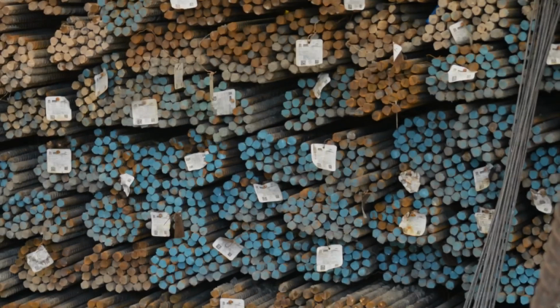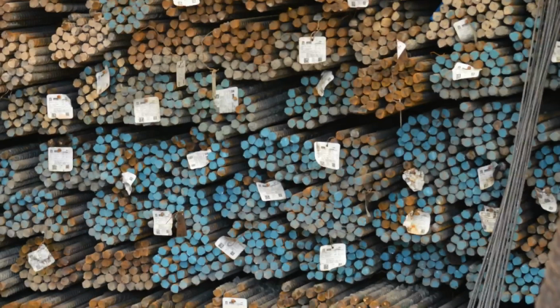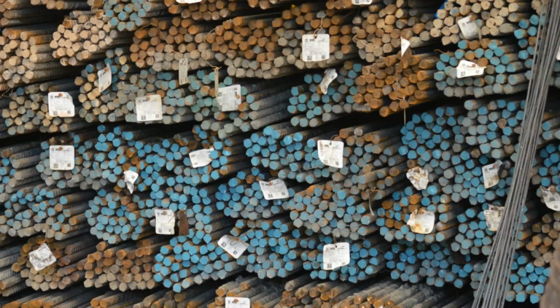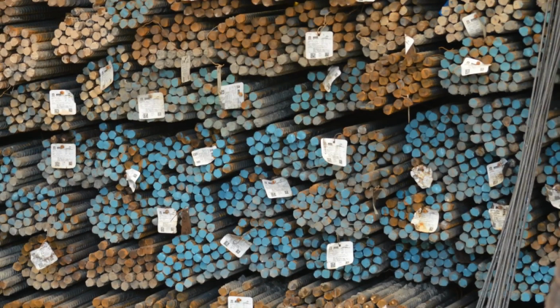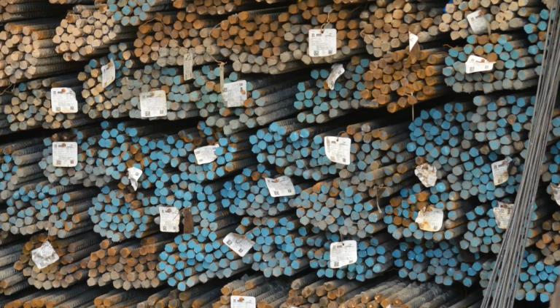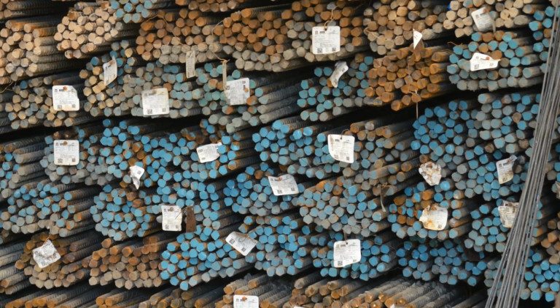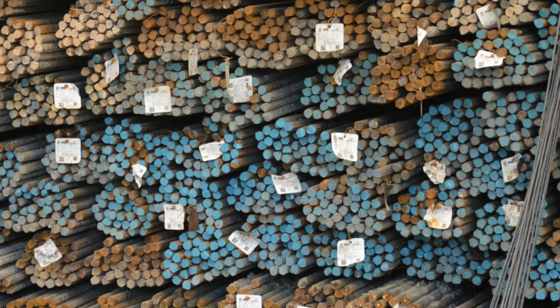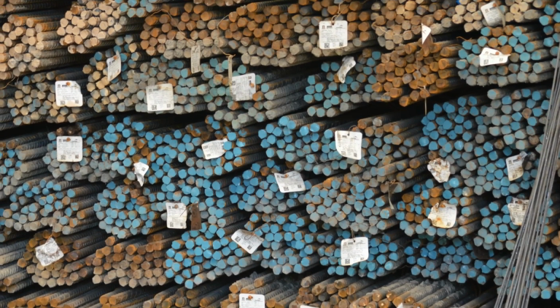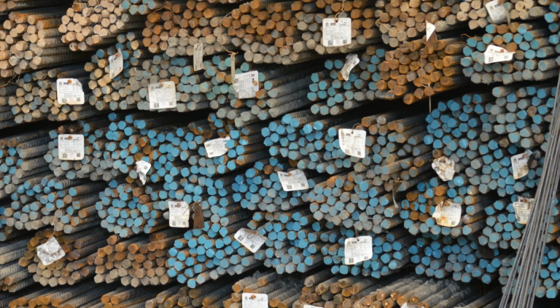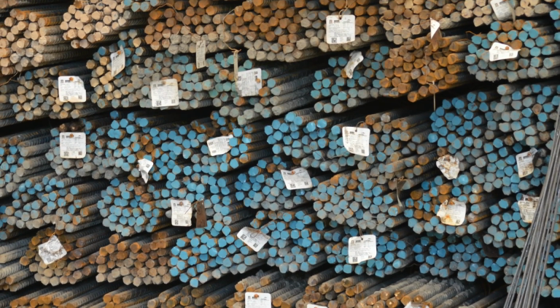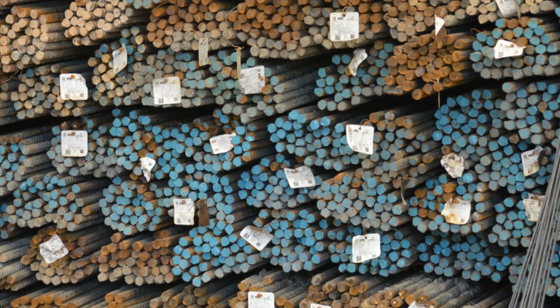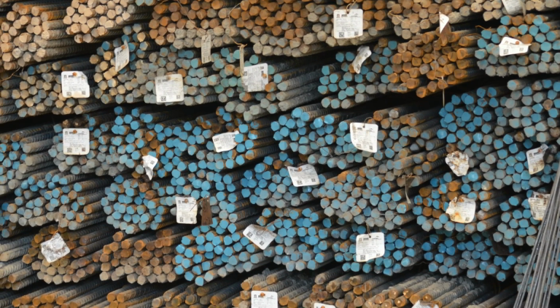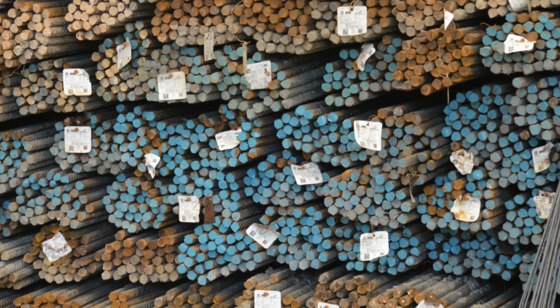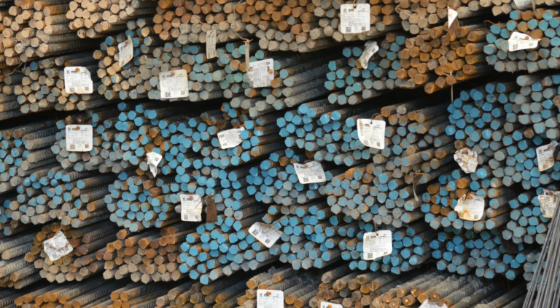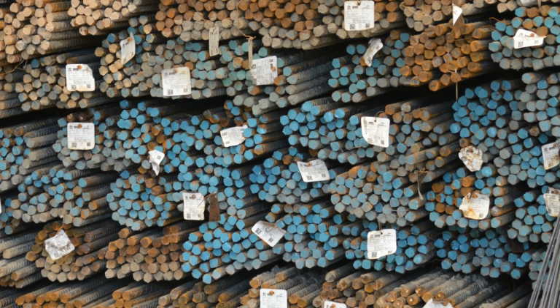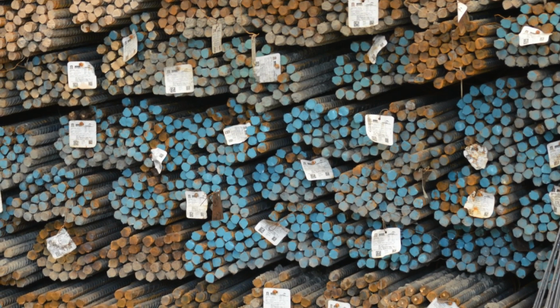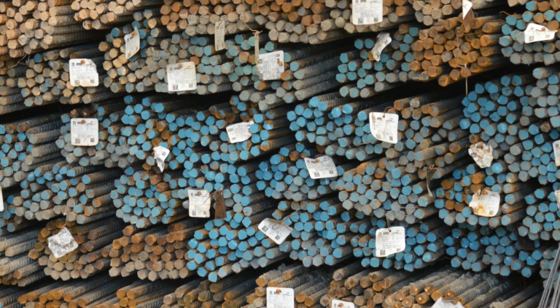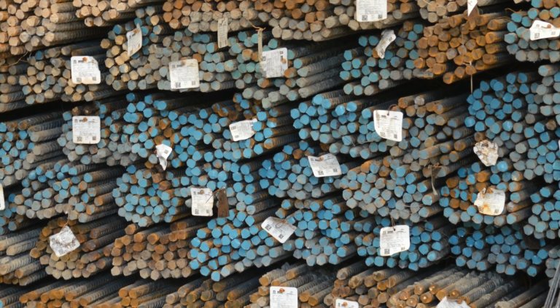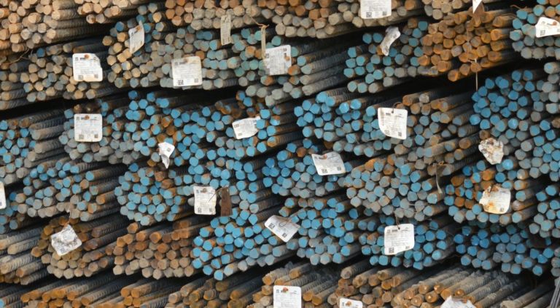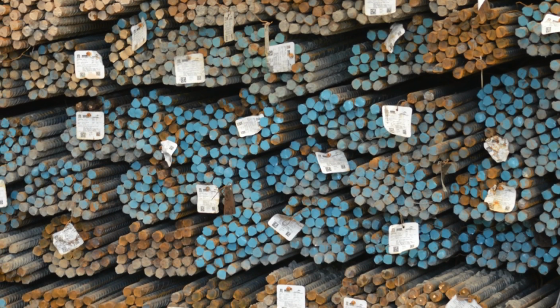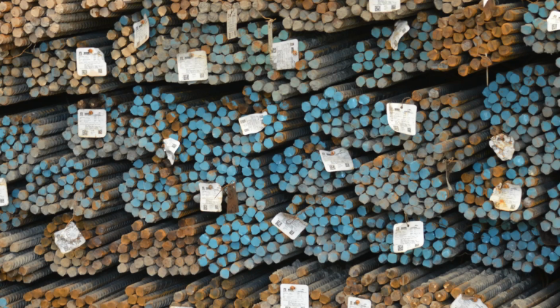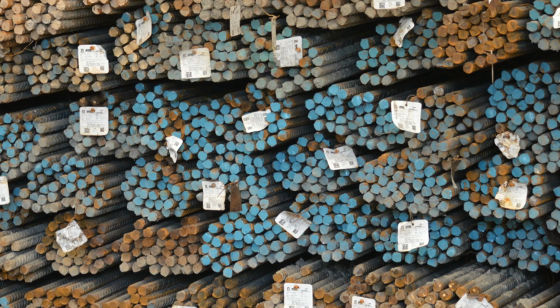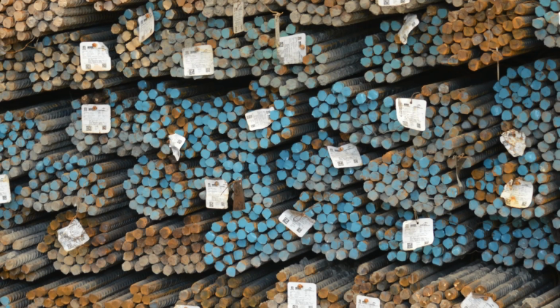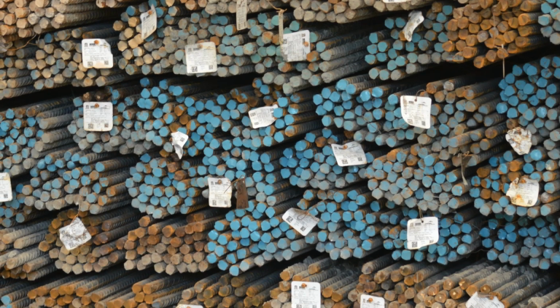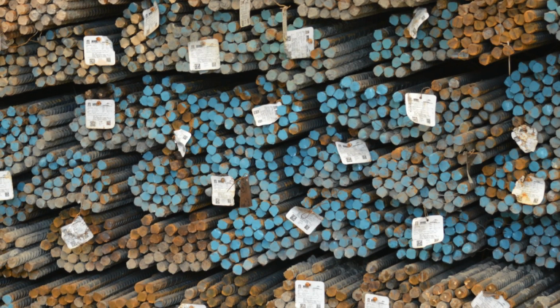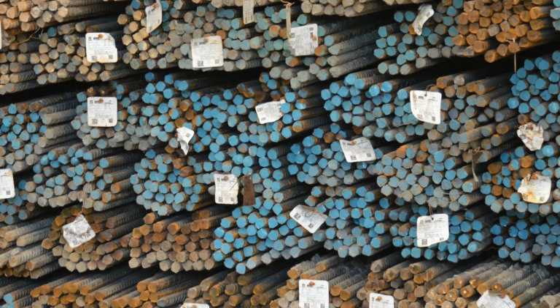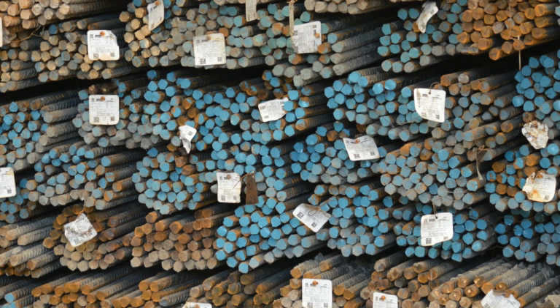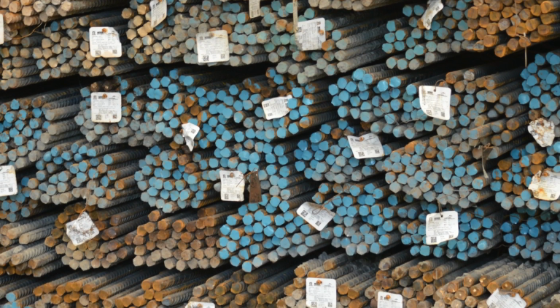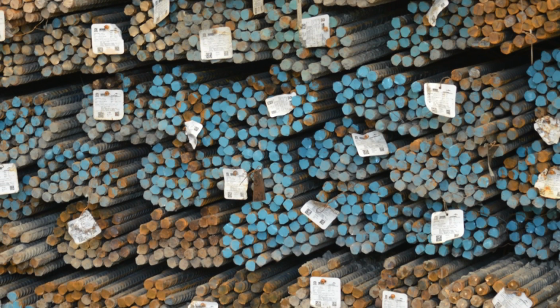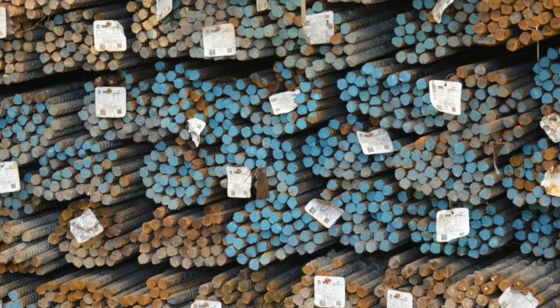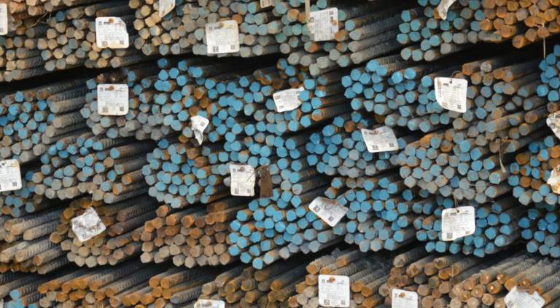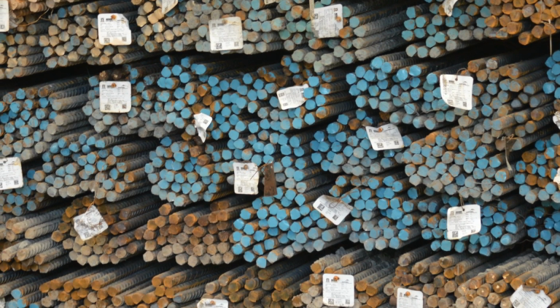To date, crews have unloaded 105,000 tons of steel and have used 86,000 tons of it.